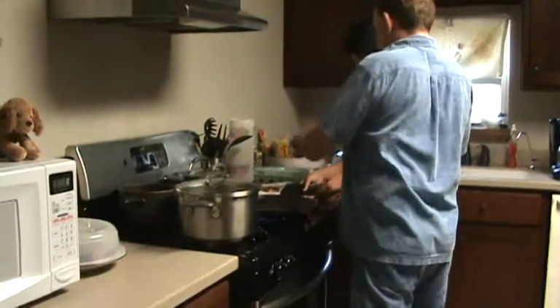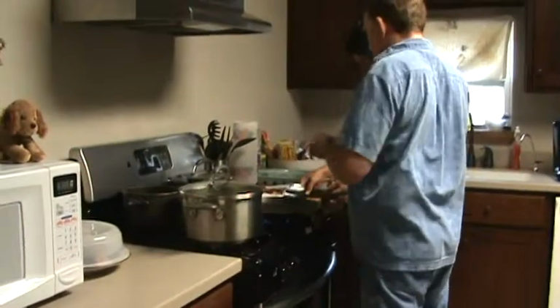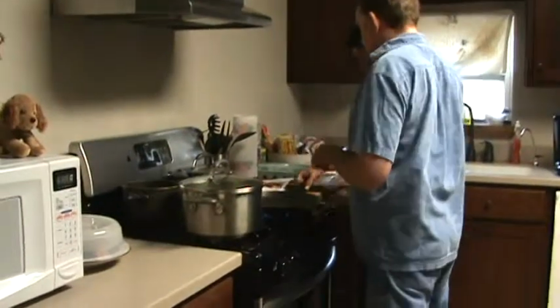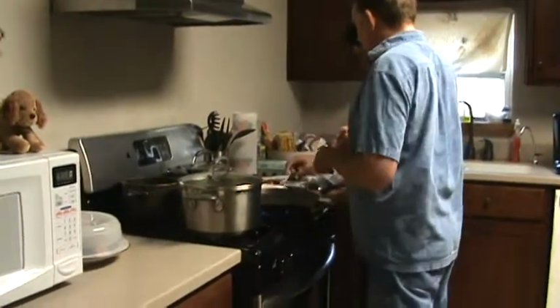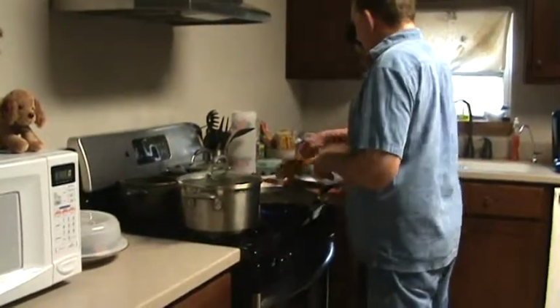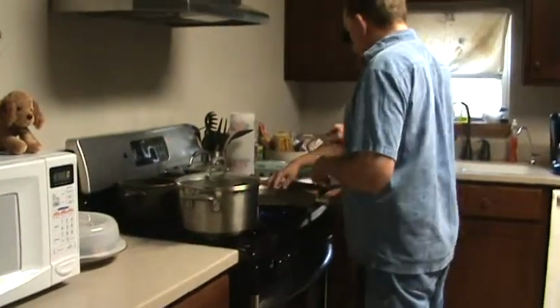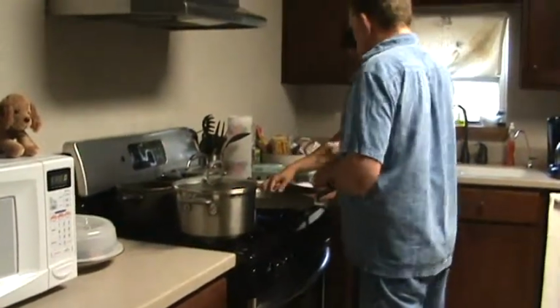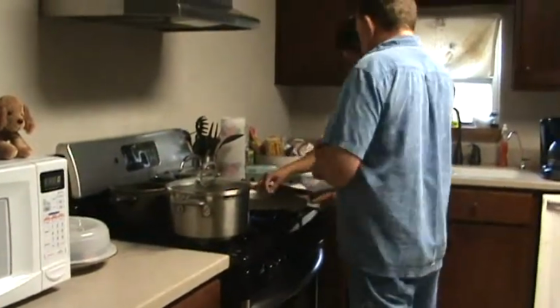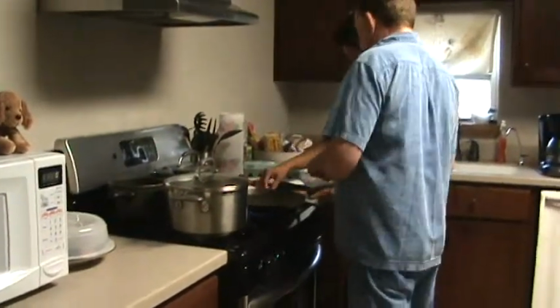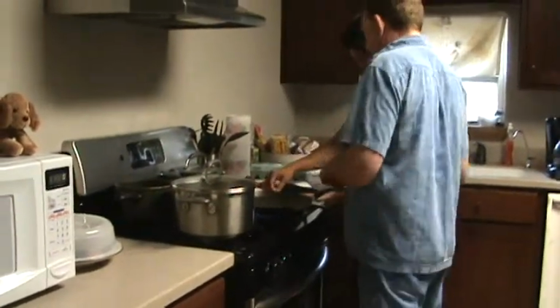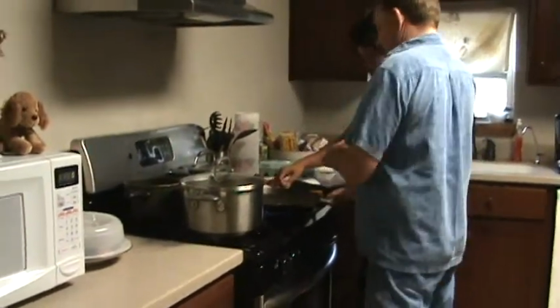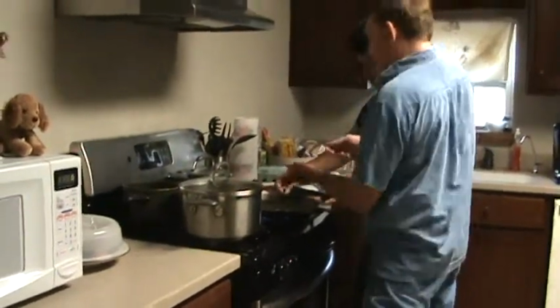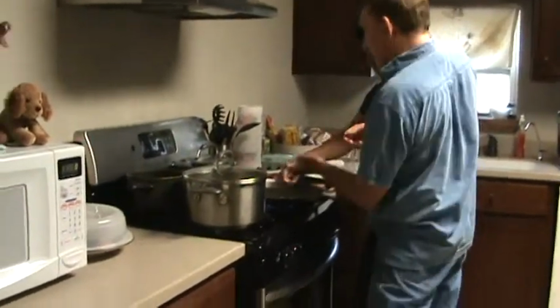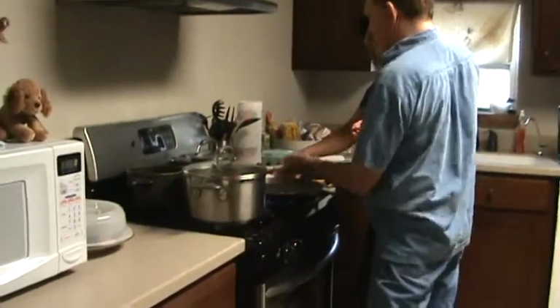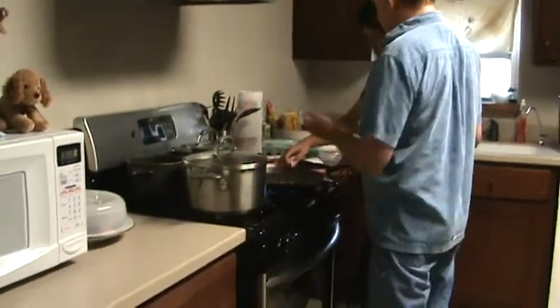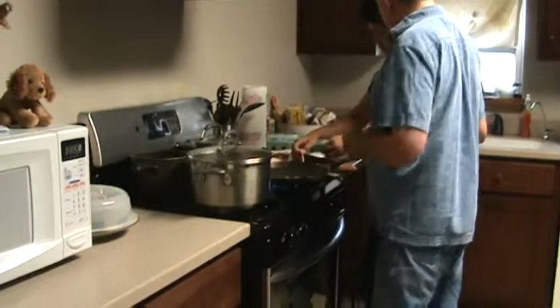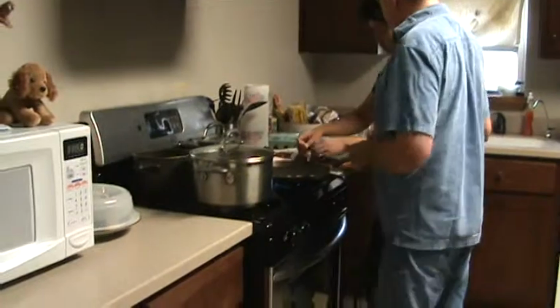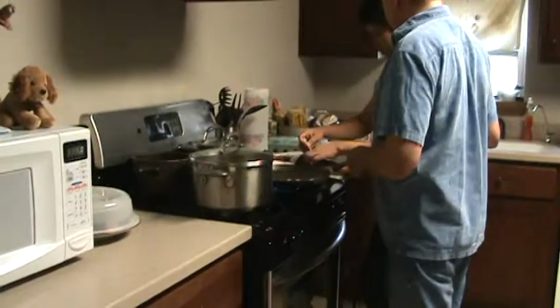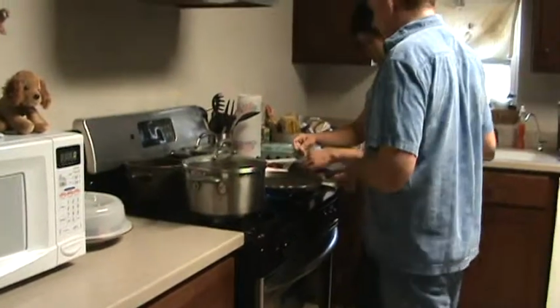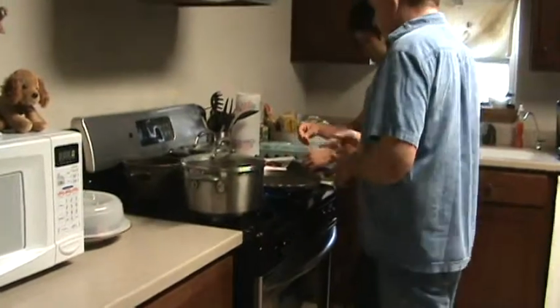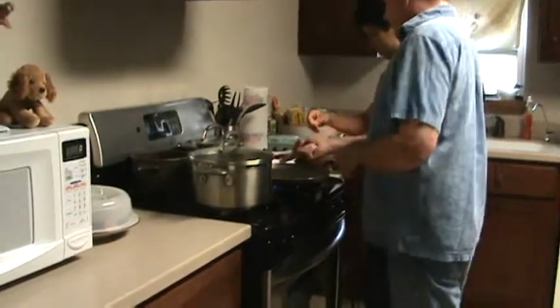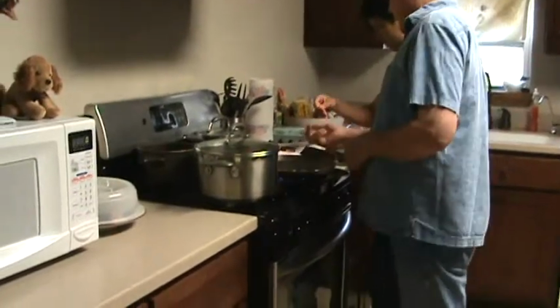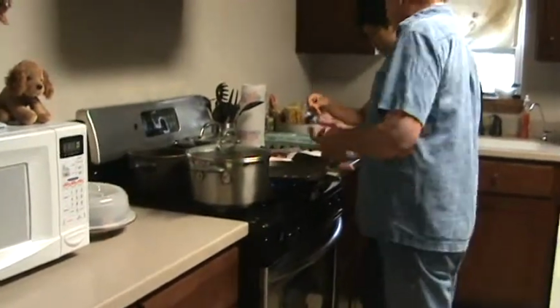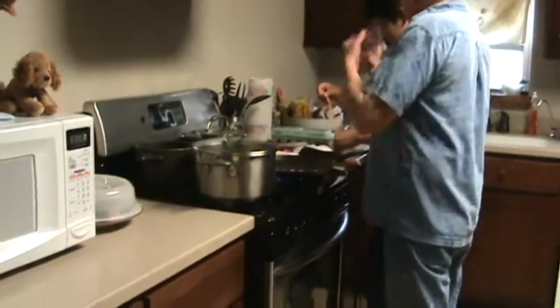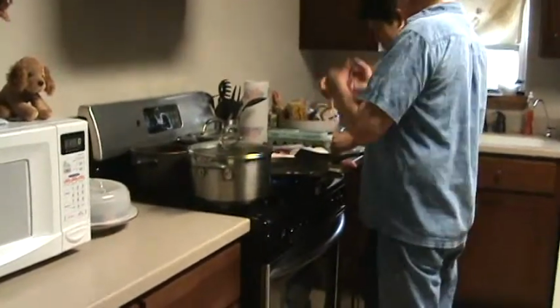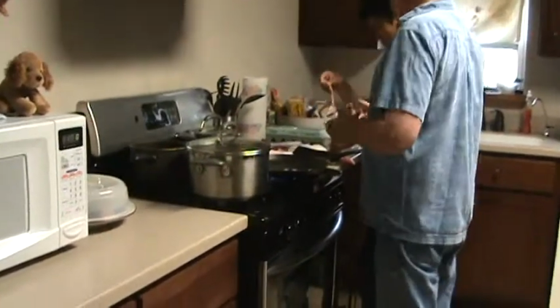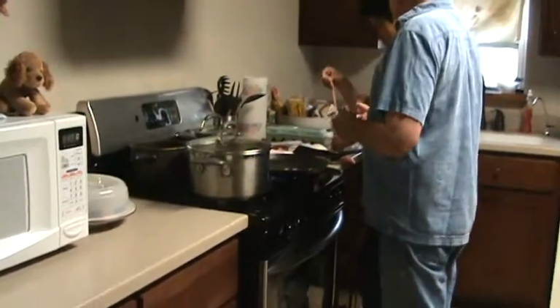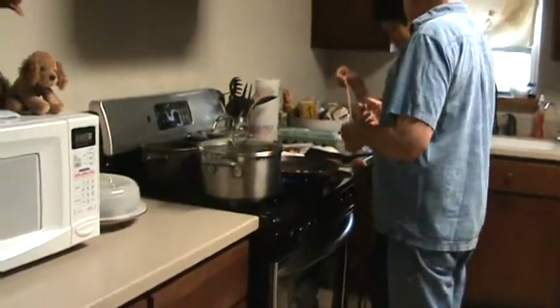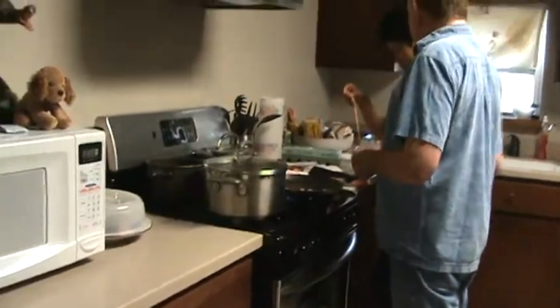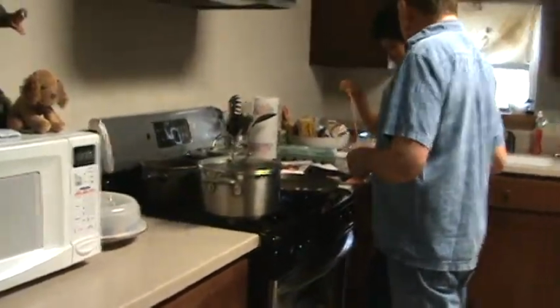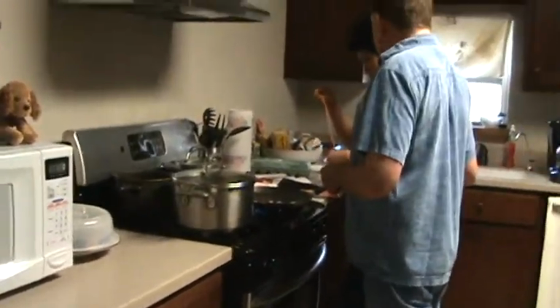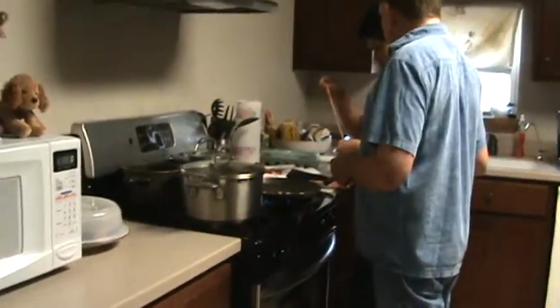There you go. Now you can get one at a time. That way you don't have your hand over that, because that will pop. It will pop and pop grease on you.